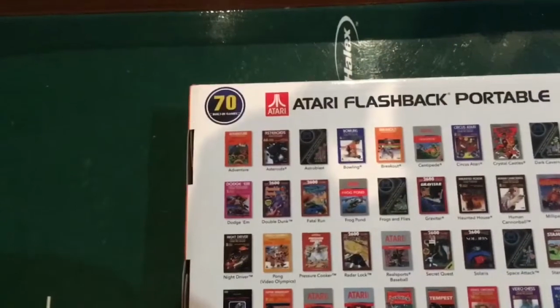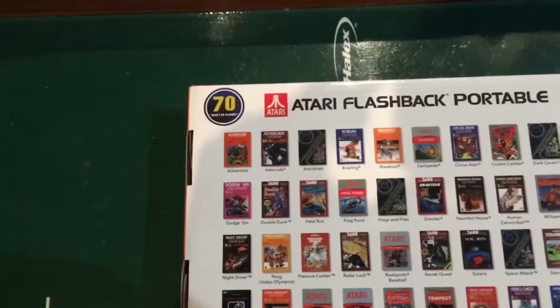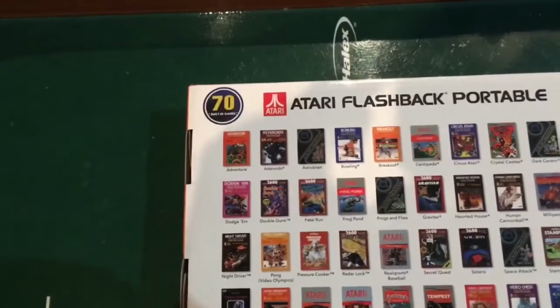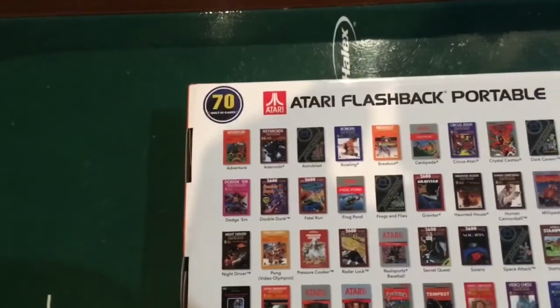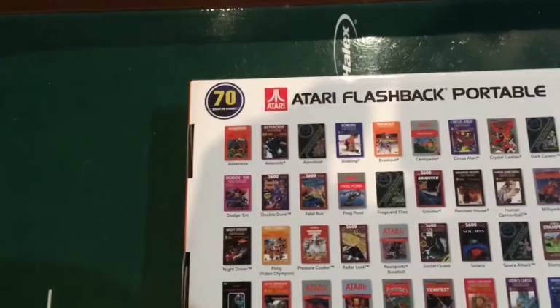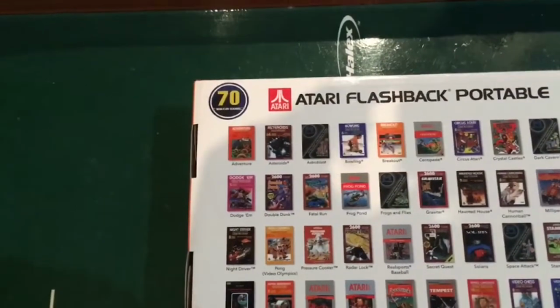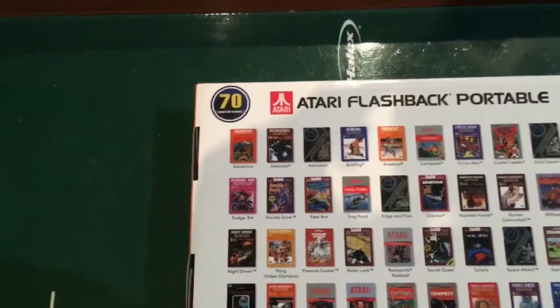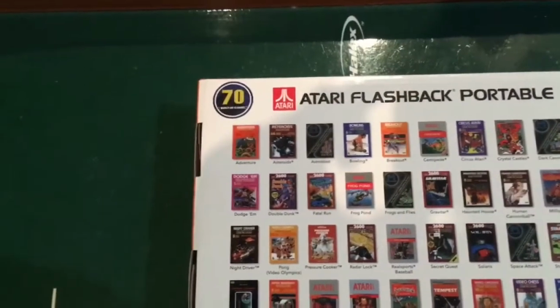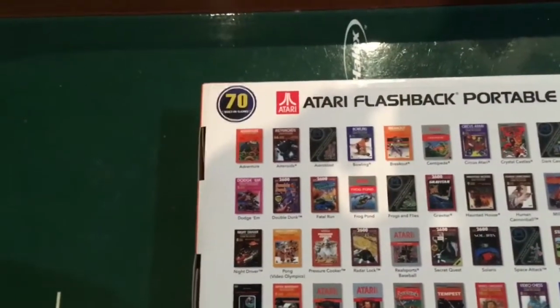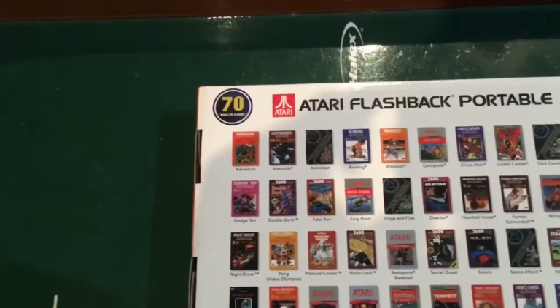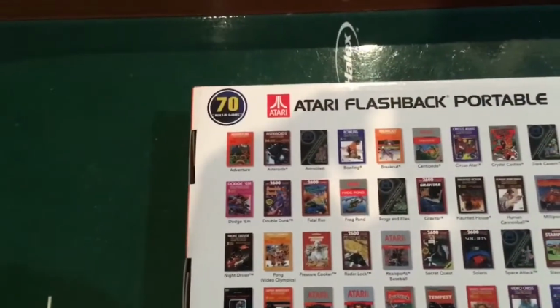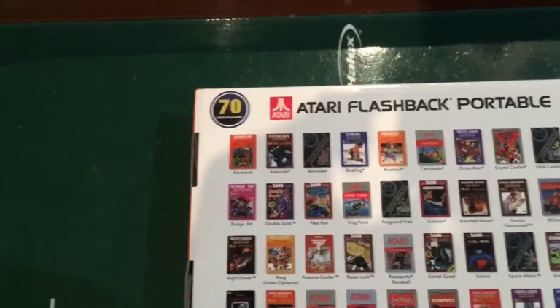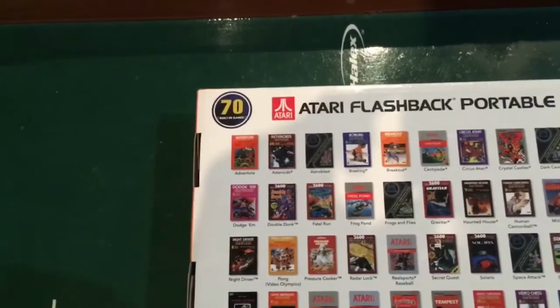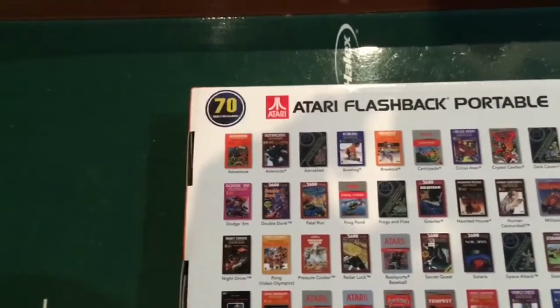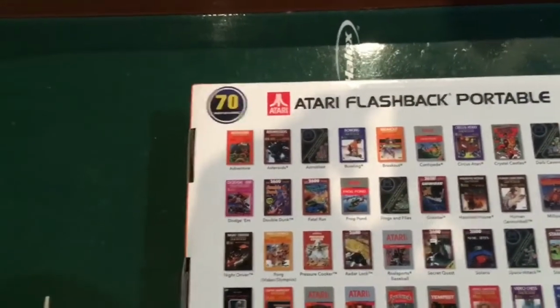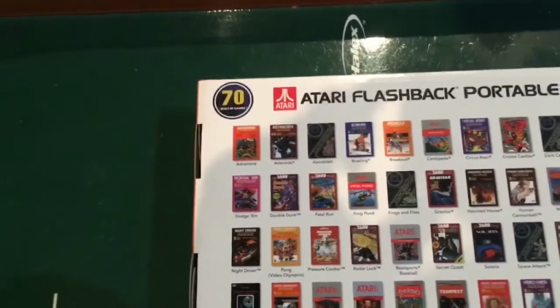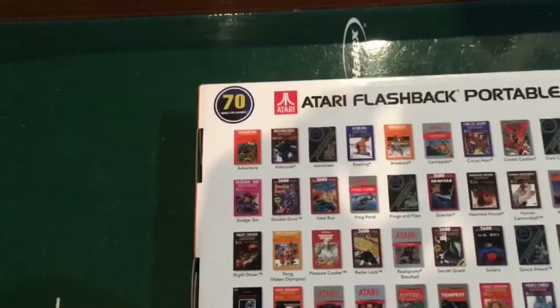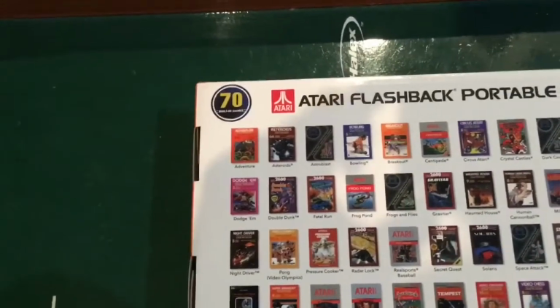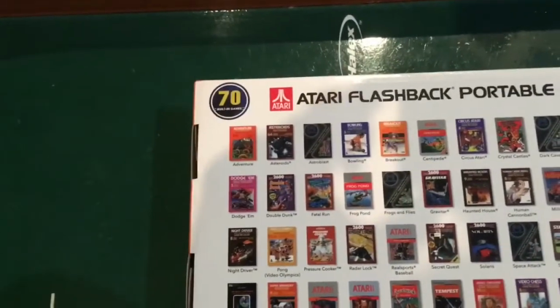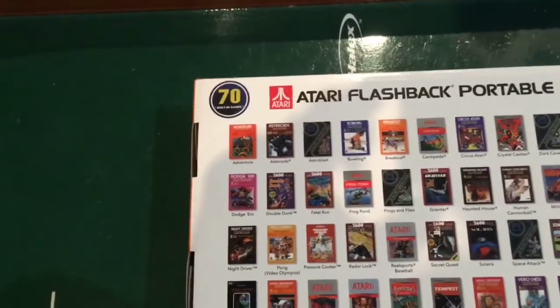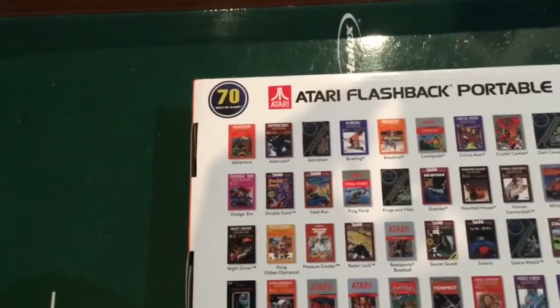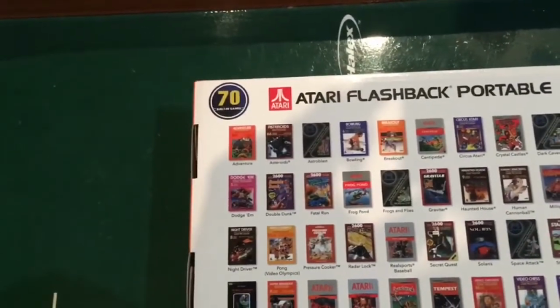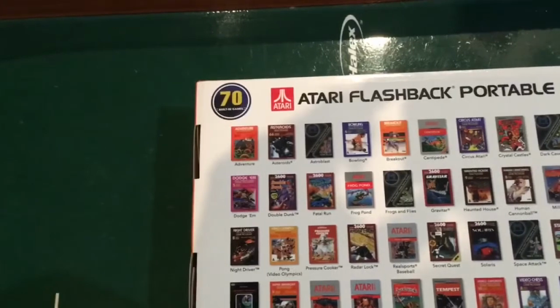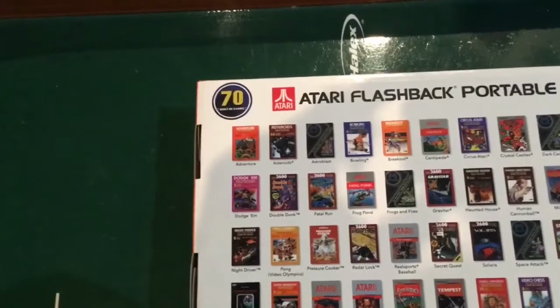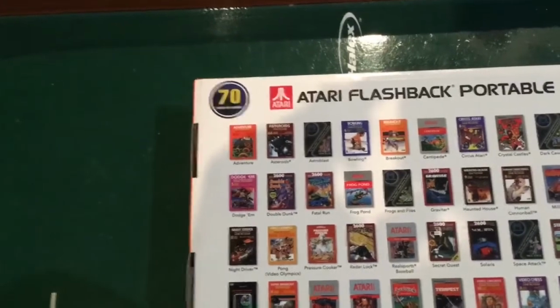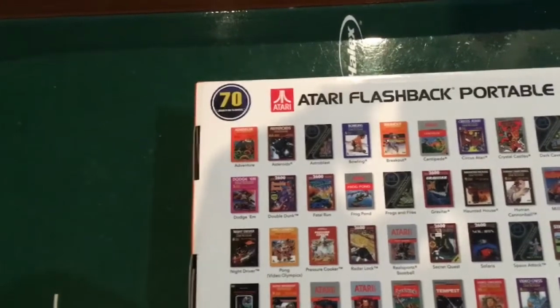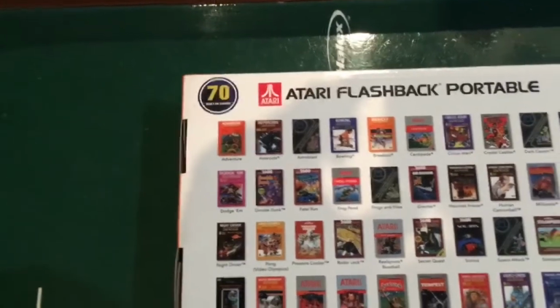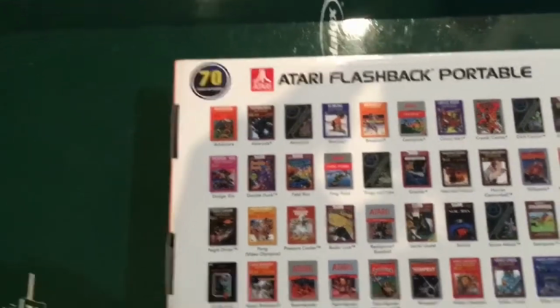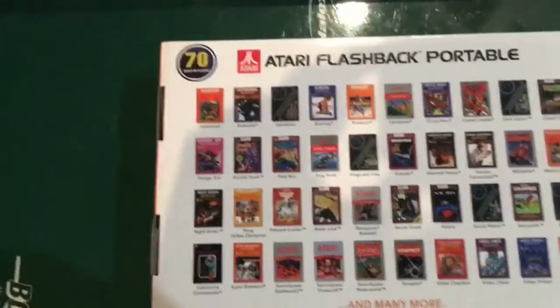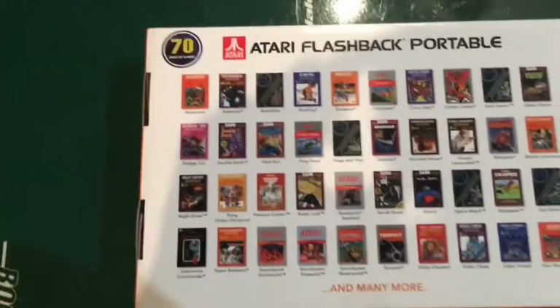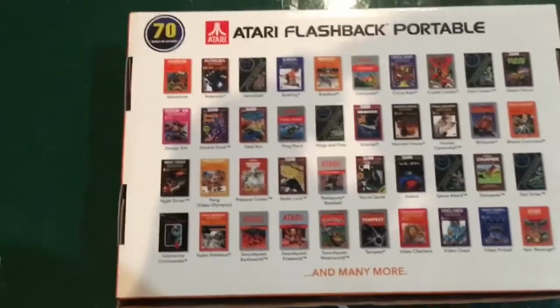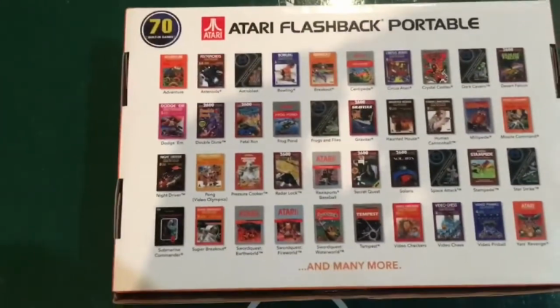There are more games on there. Like I said, there's an SD slot where you can add your own games, which I have done, and we'll look at that in a second.